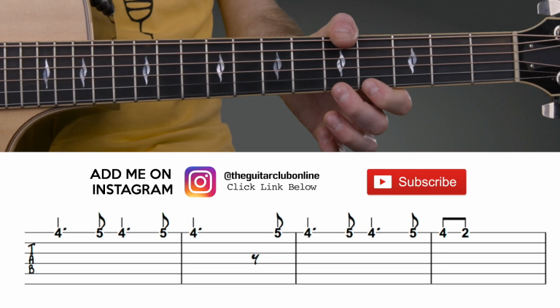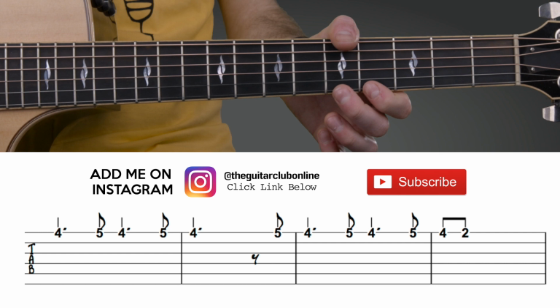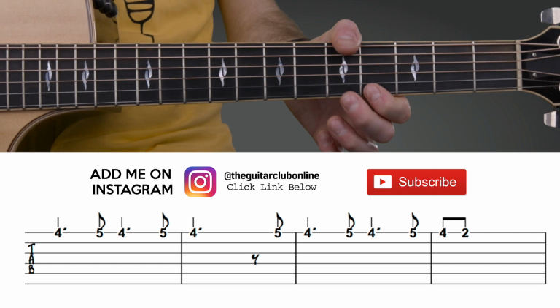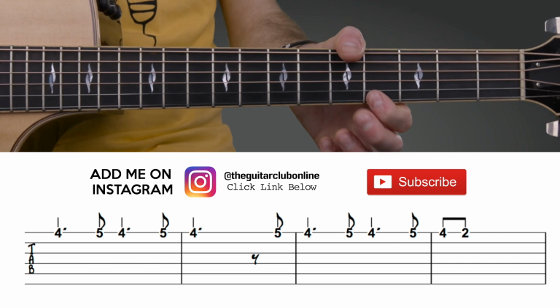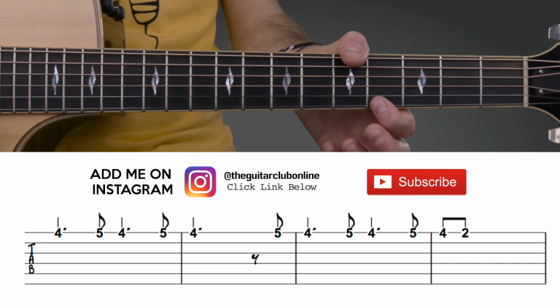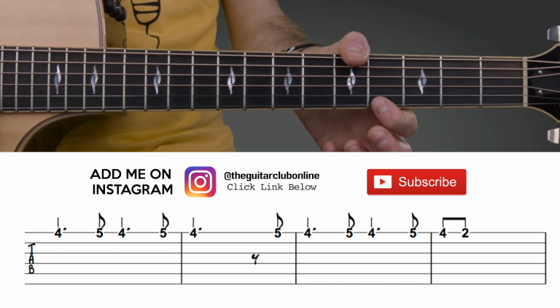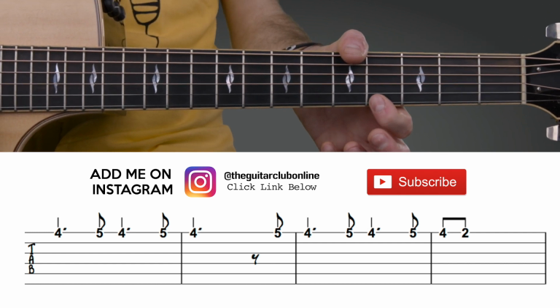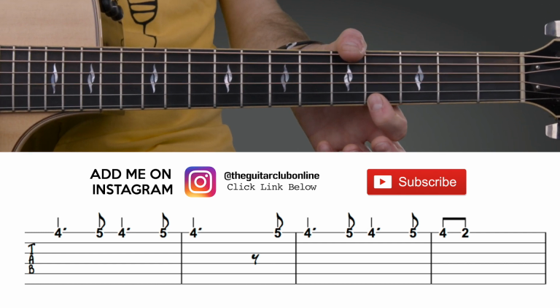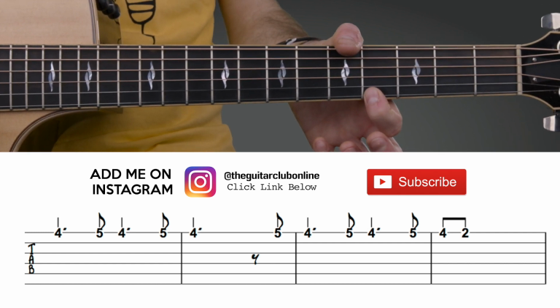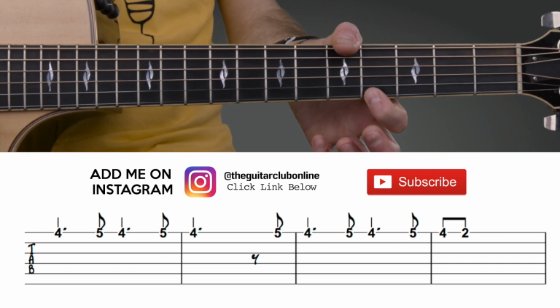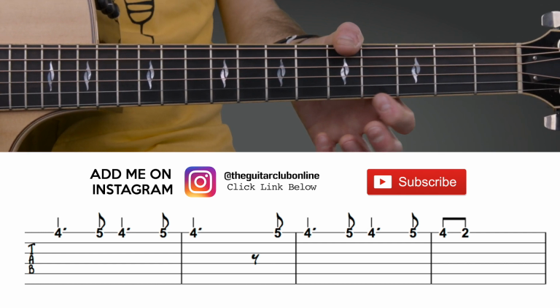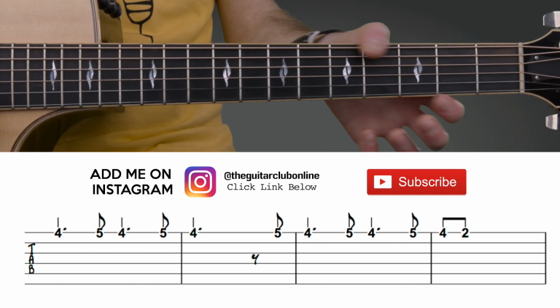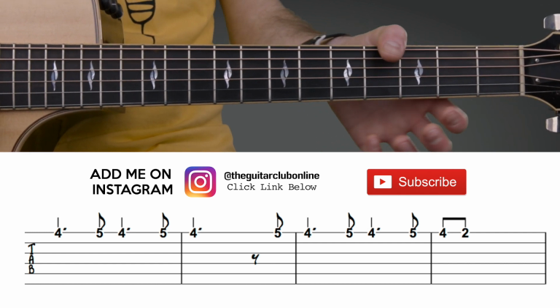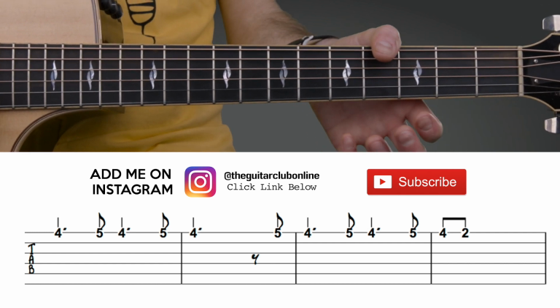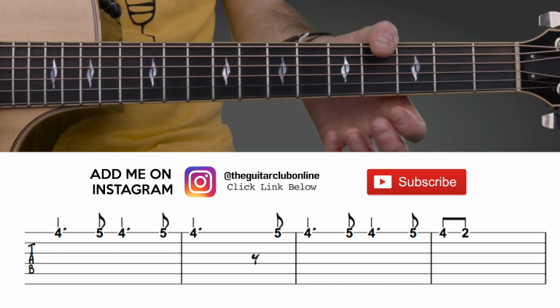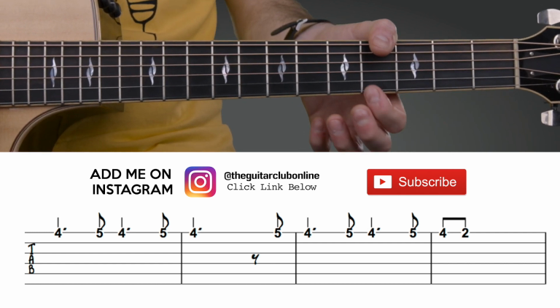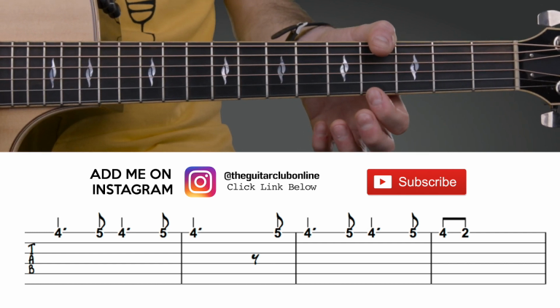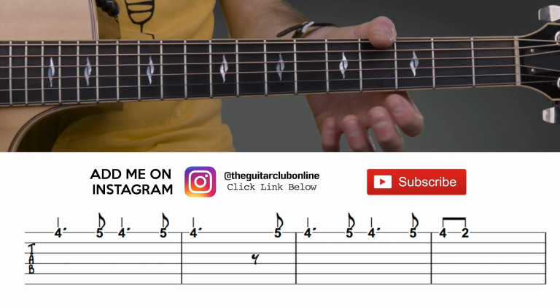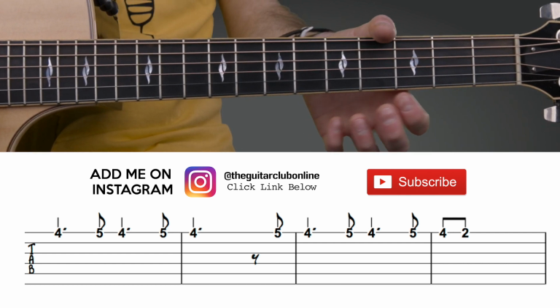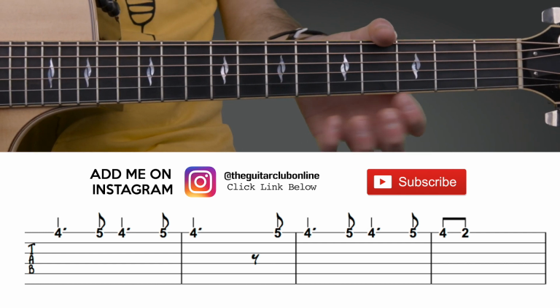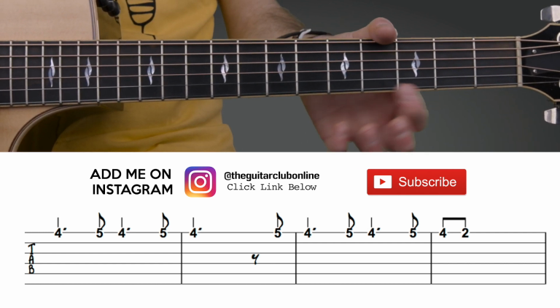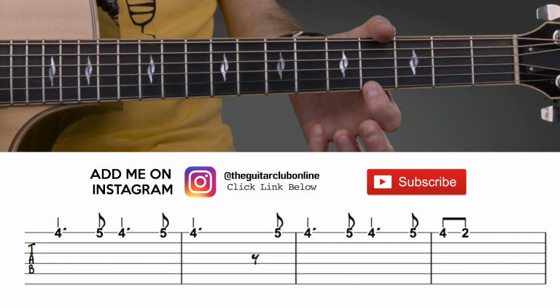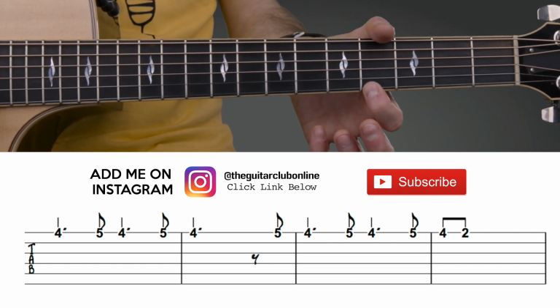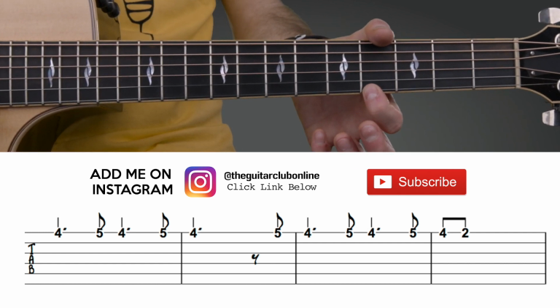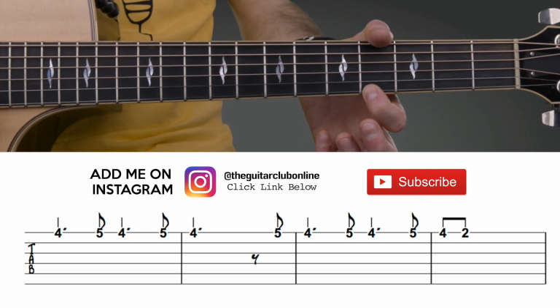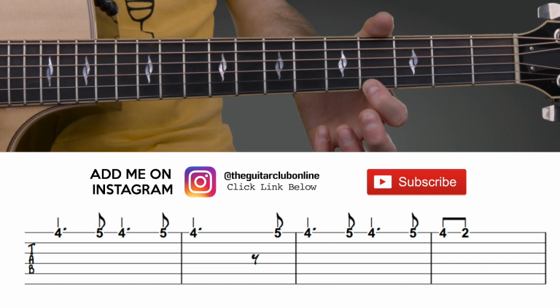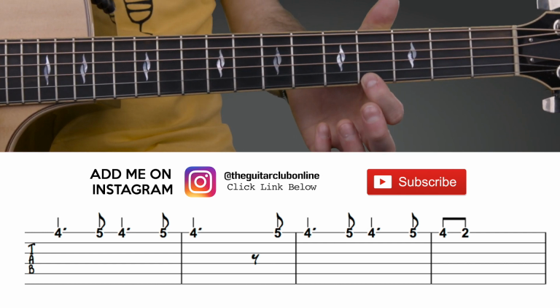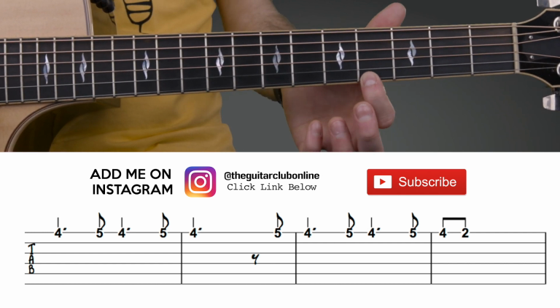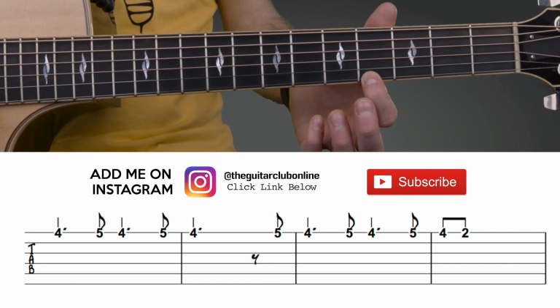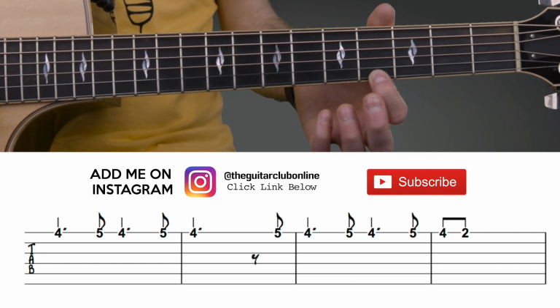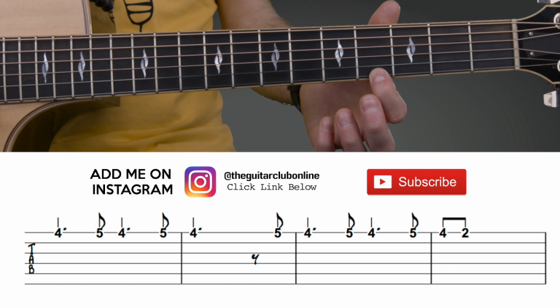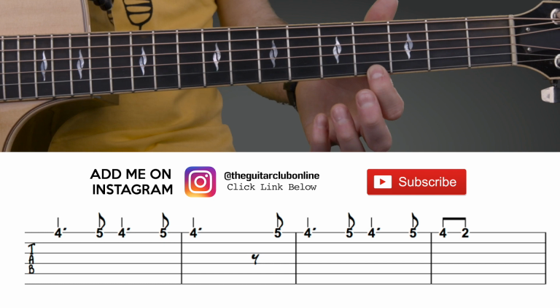Our third song, Crawling, is very easy because it's played entirely on the first string, and it goes like this.